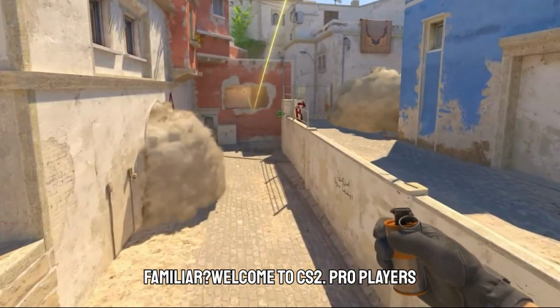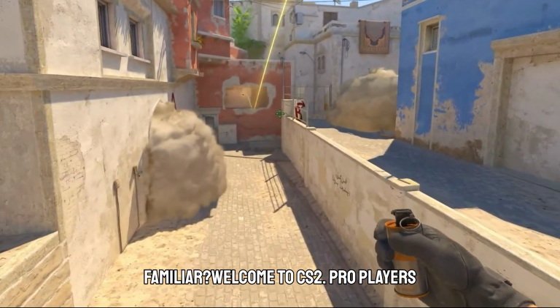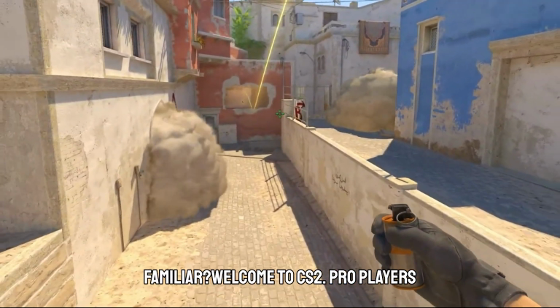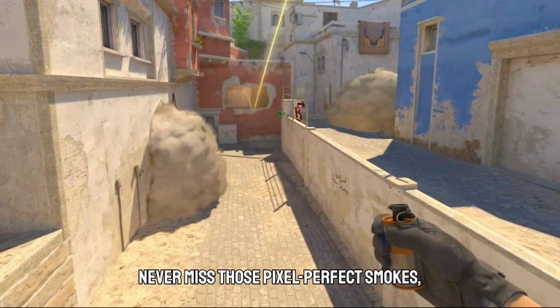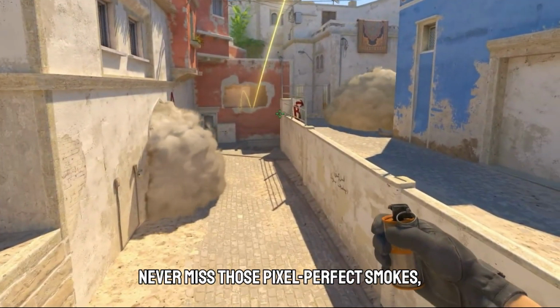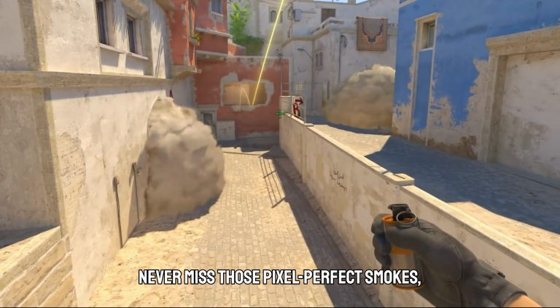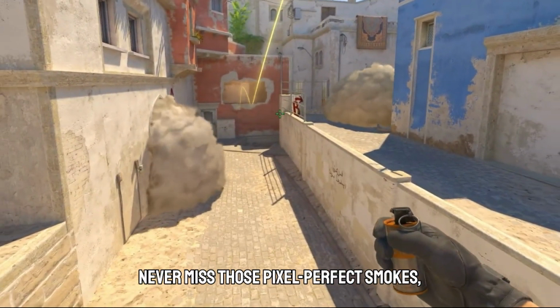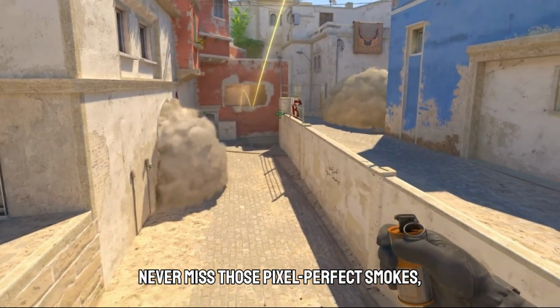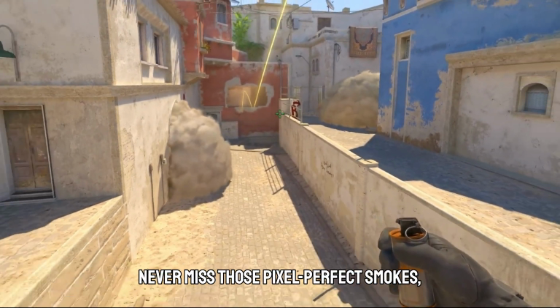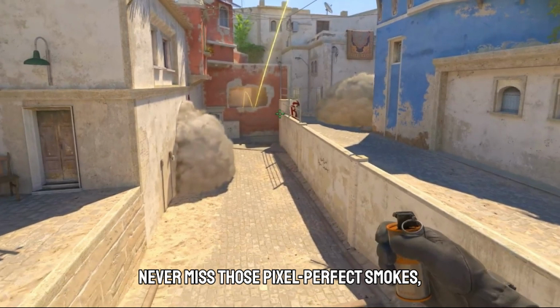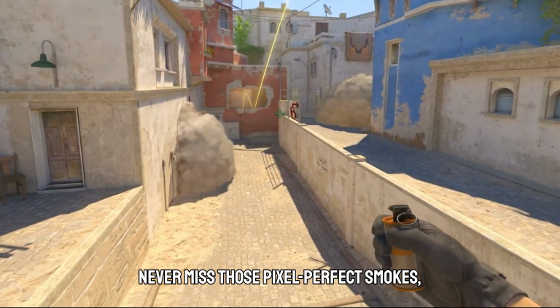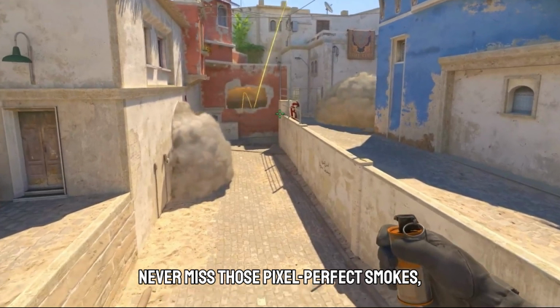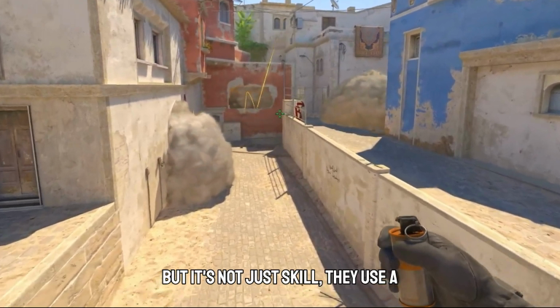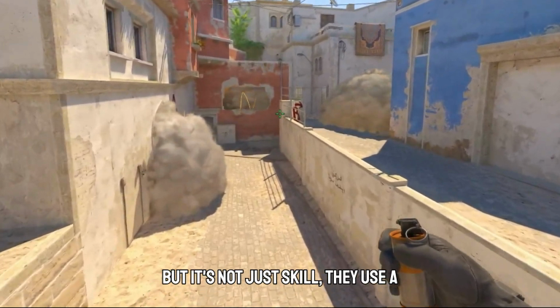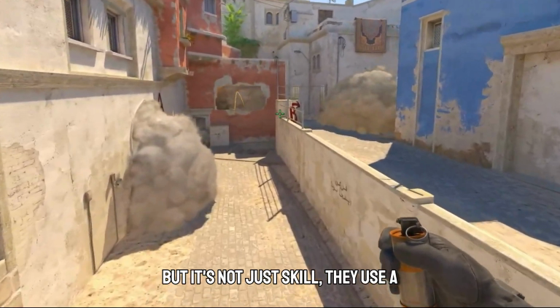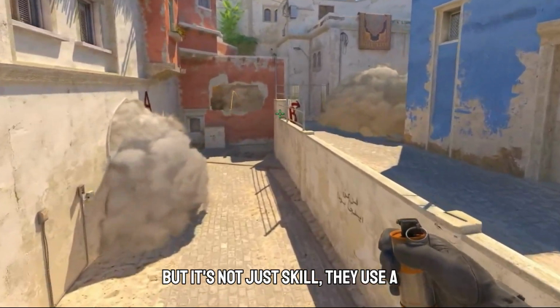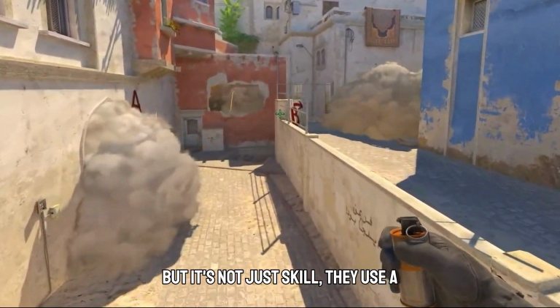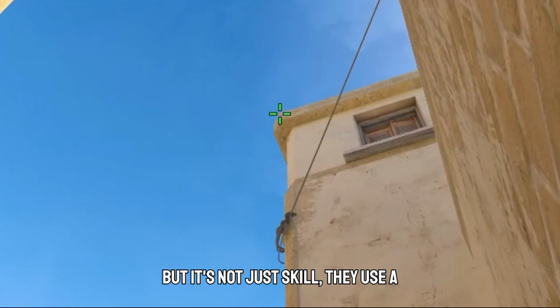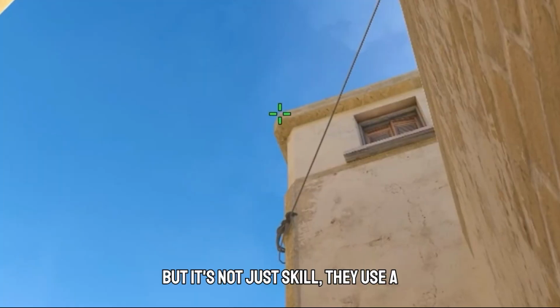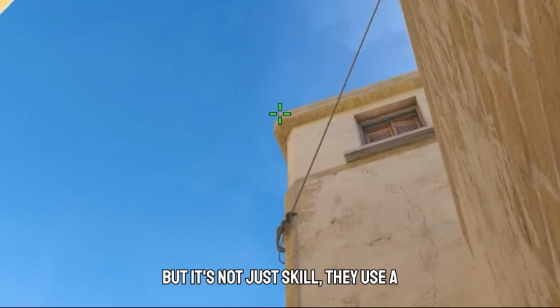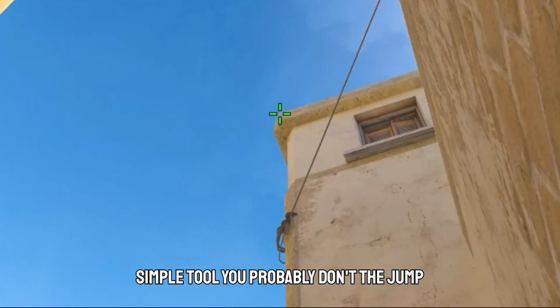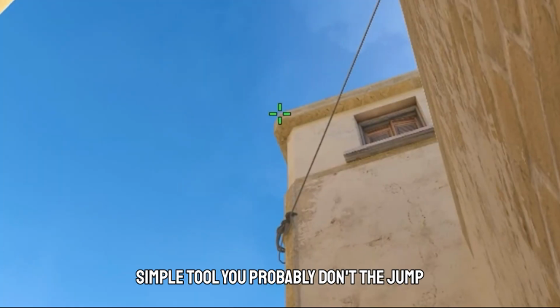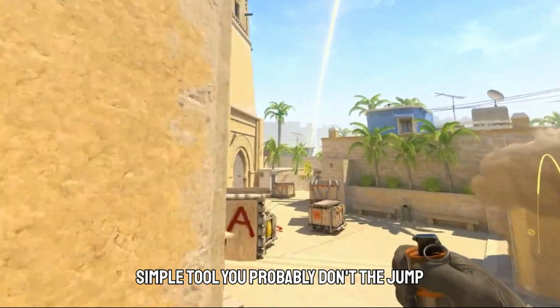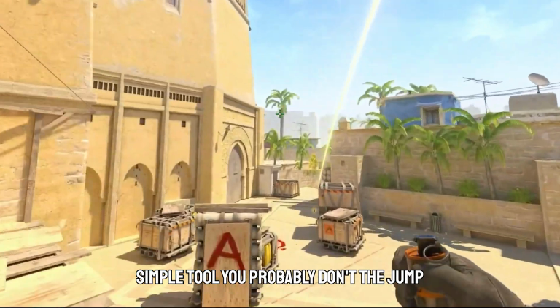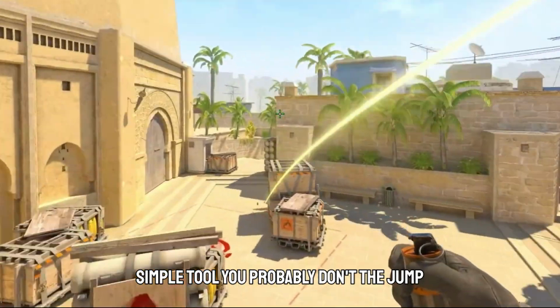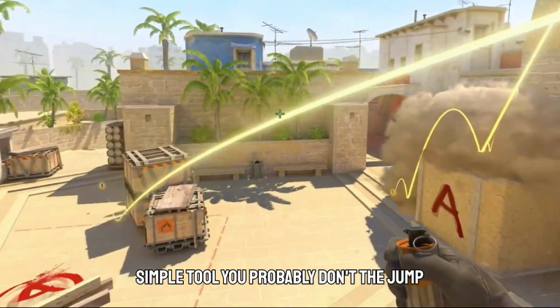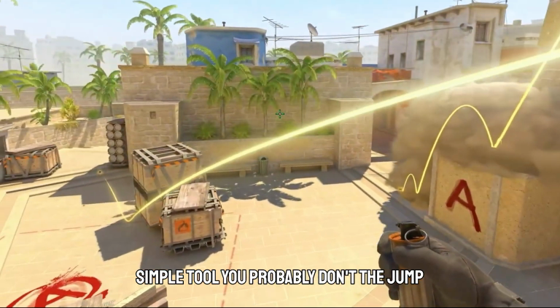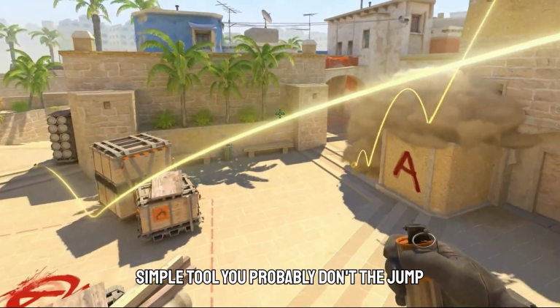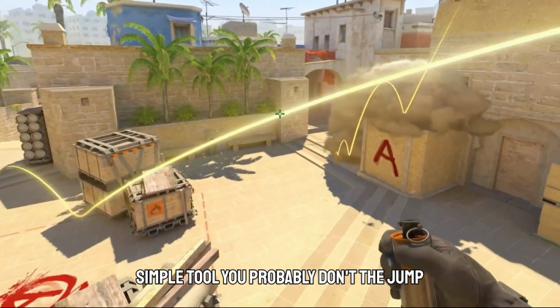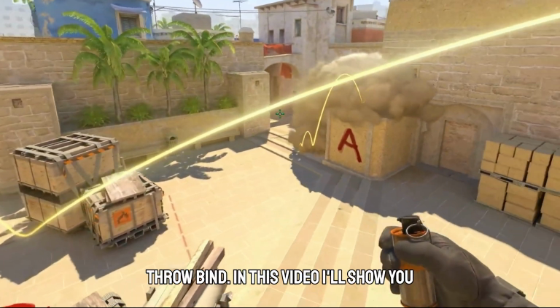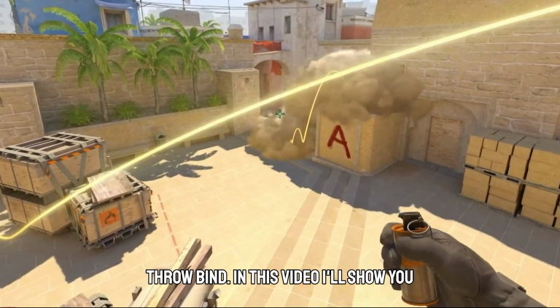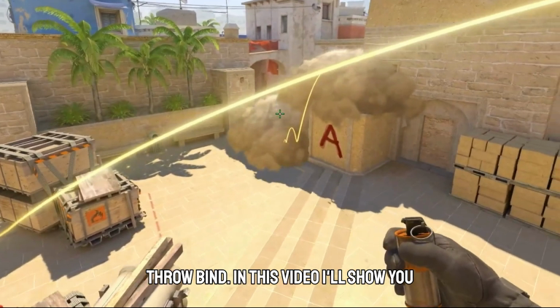Pro players never miss those pixel perfect smokes, but it's not just skill — they use a simple tool you probably don't: the jump throw bind.